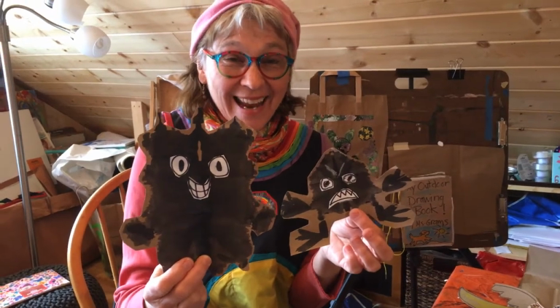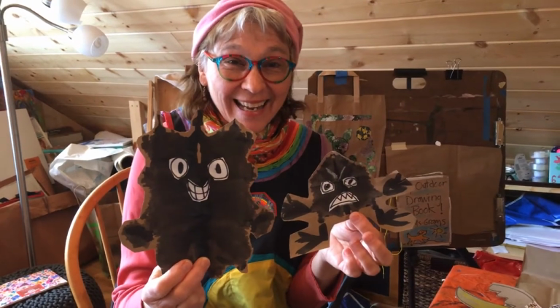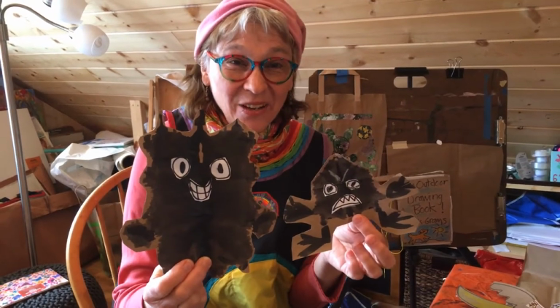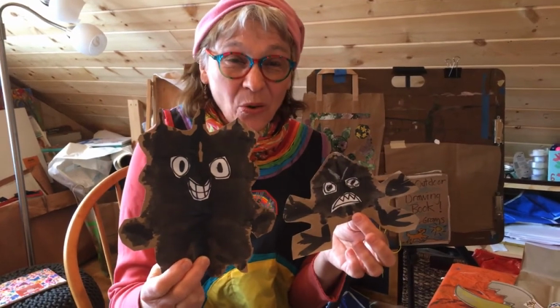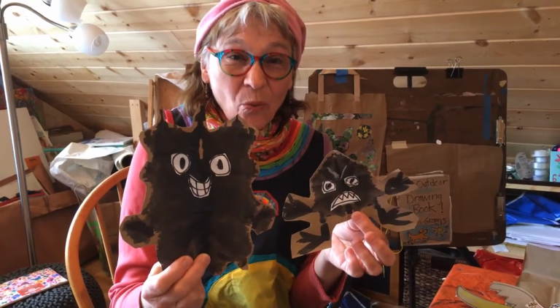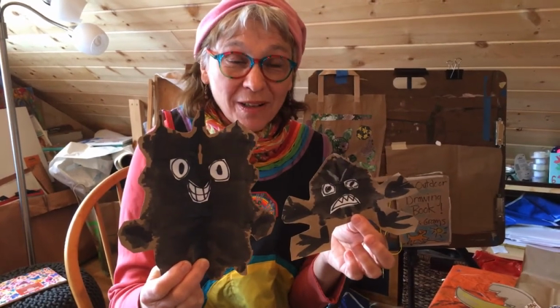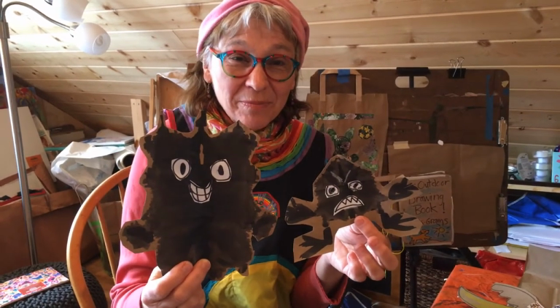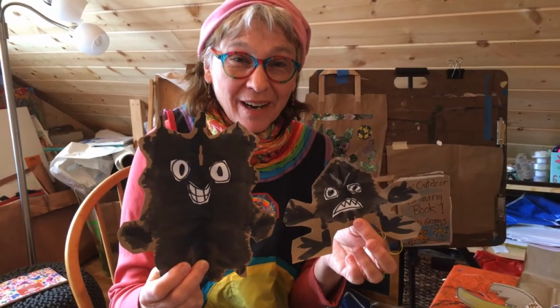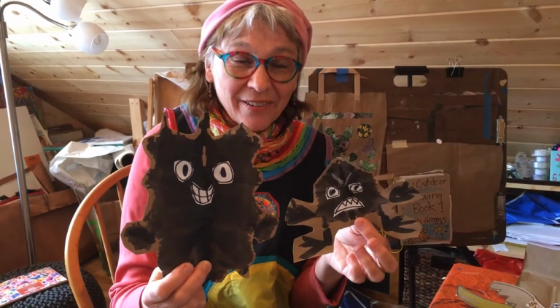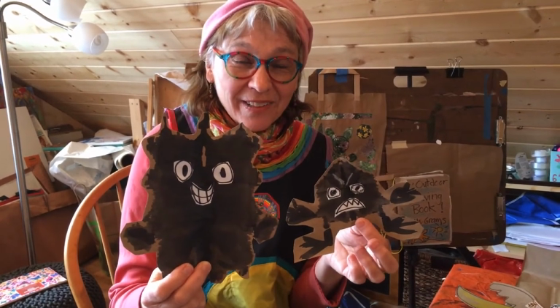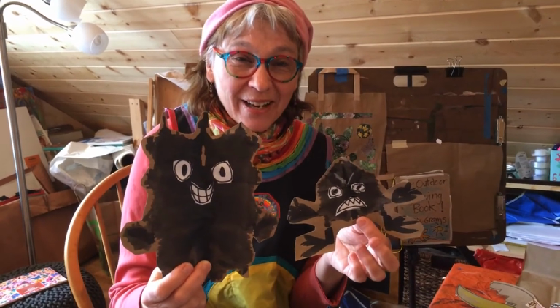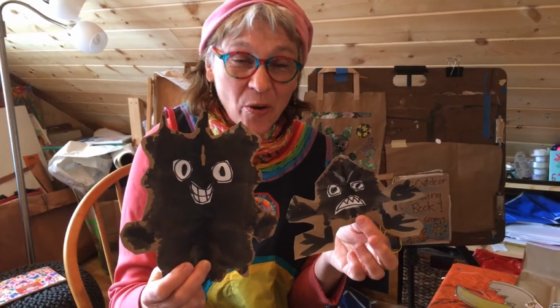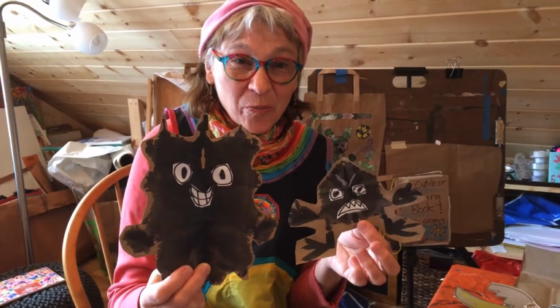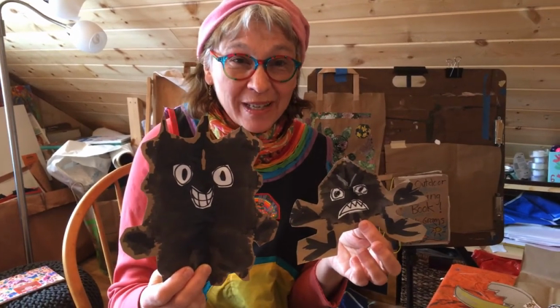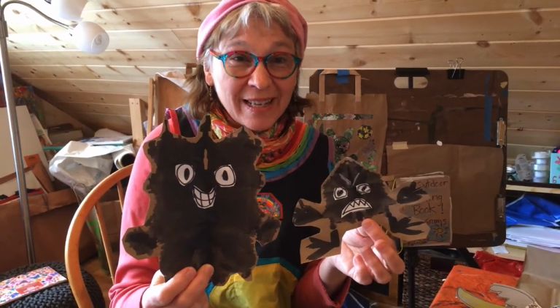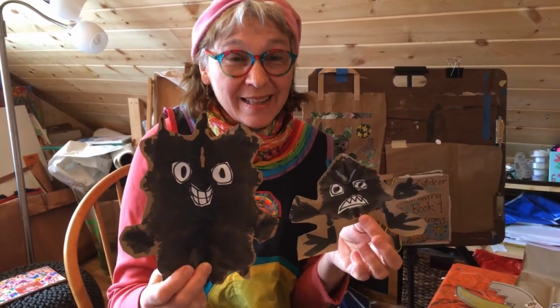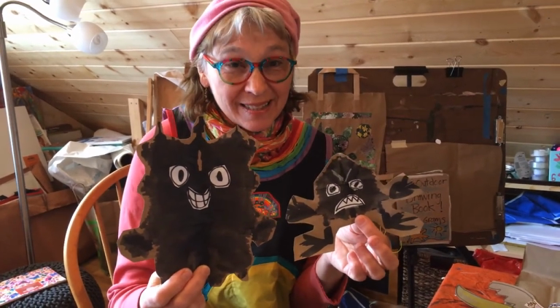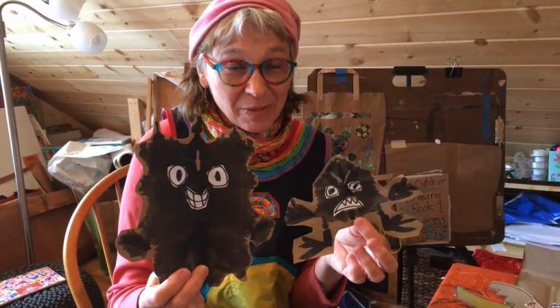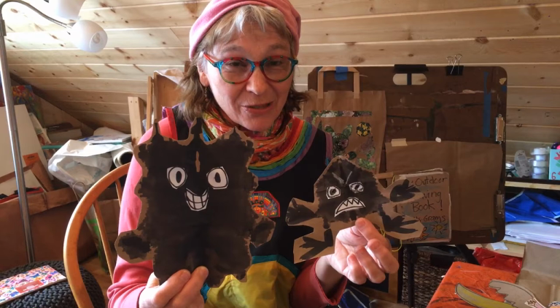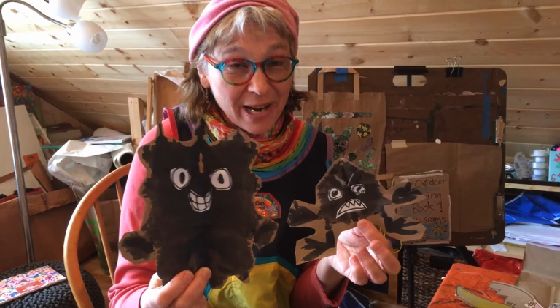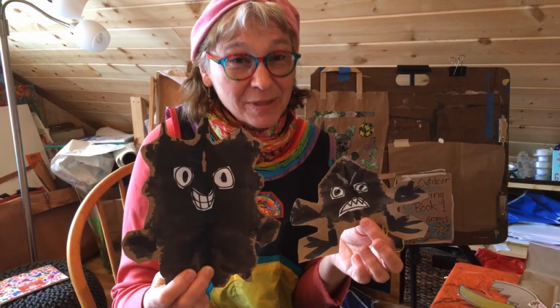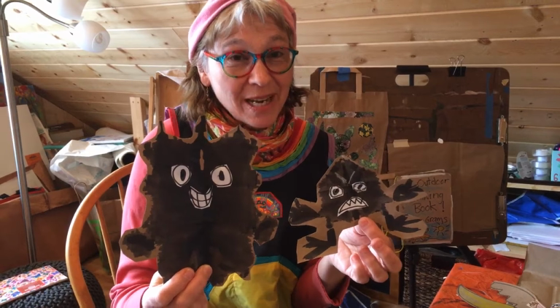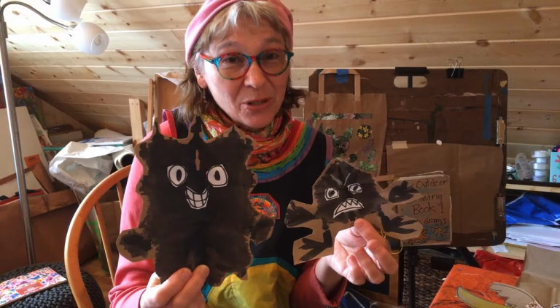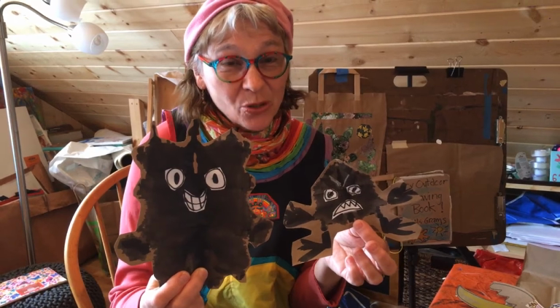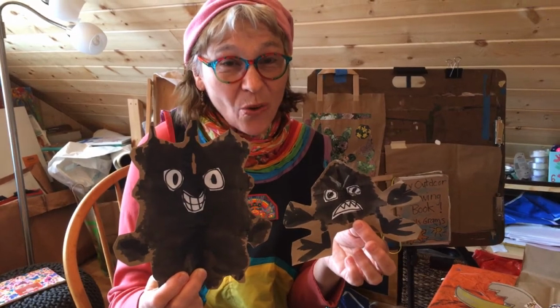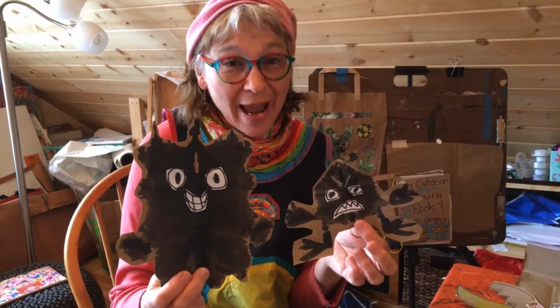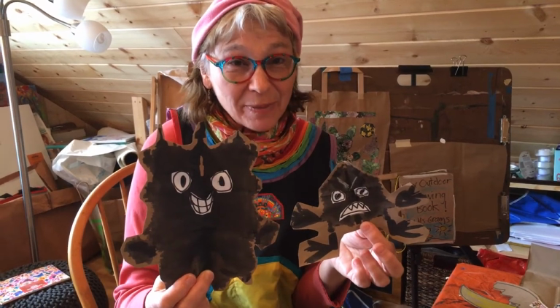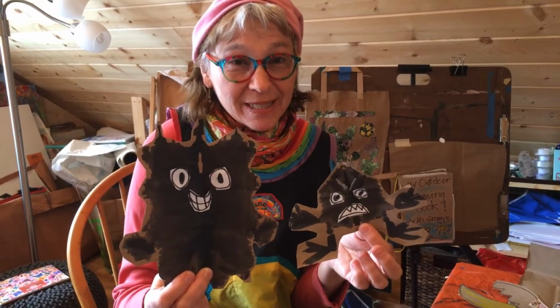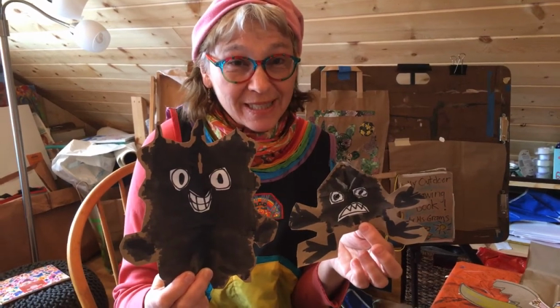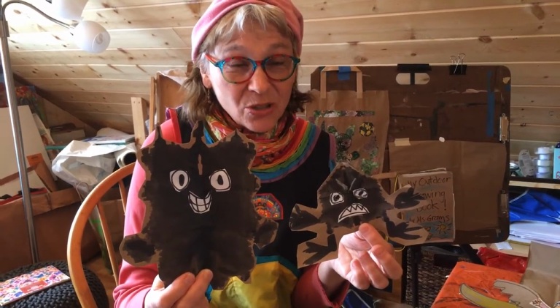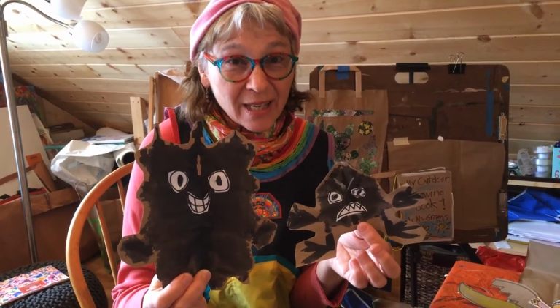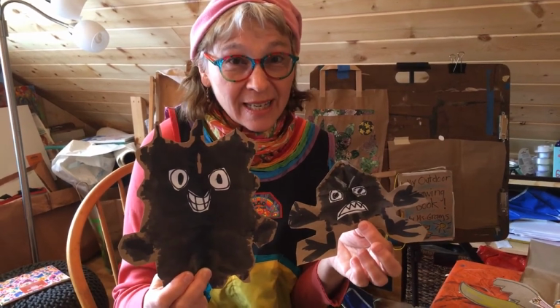Hi! Welcome to Artville at Home. This is Miss Grahams and I'm so happy to see you again.